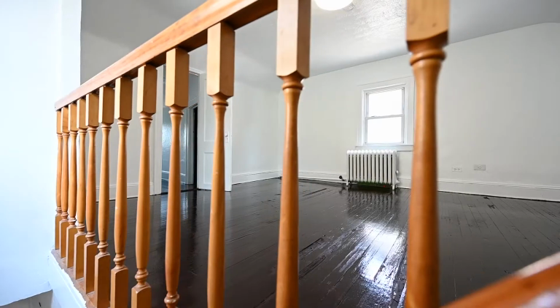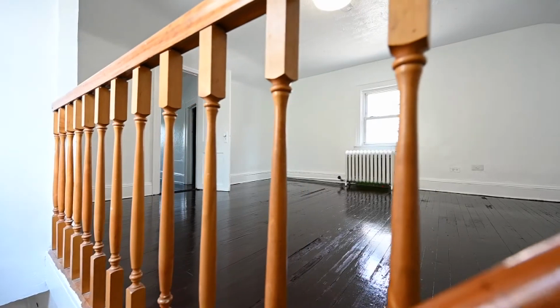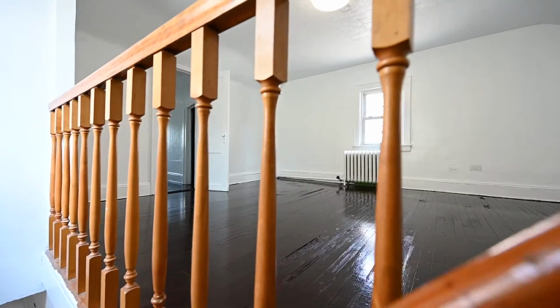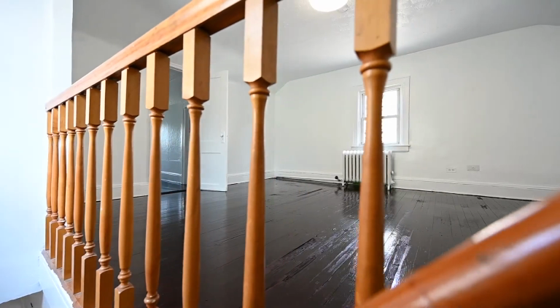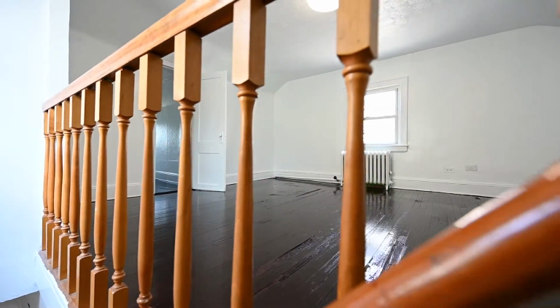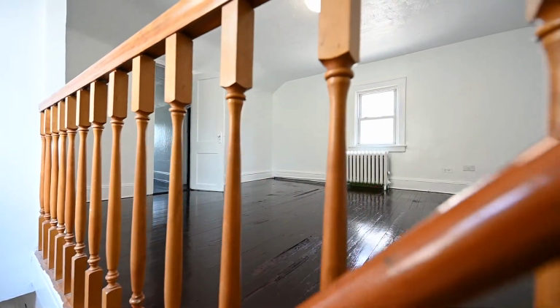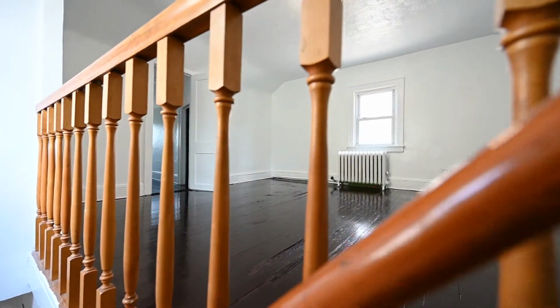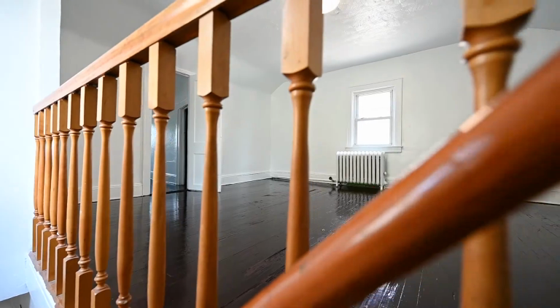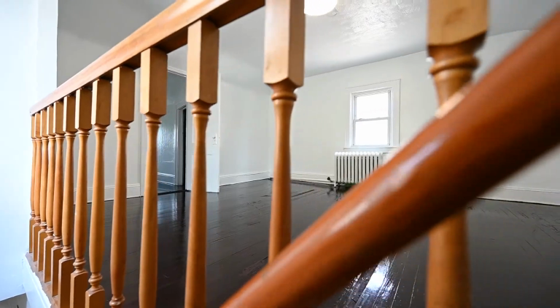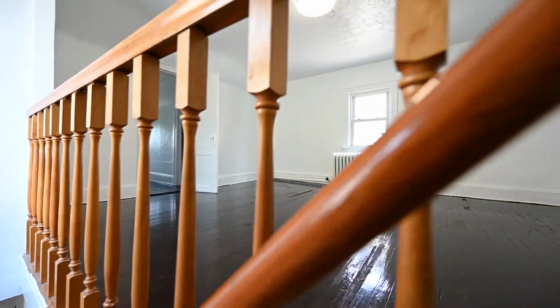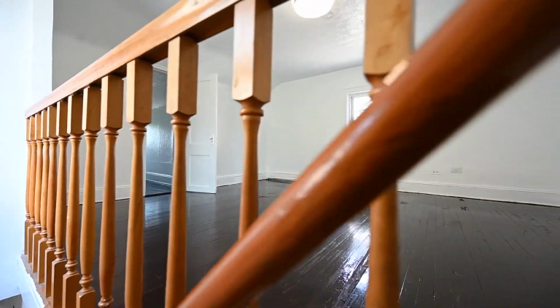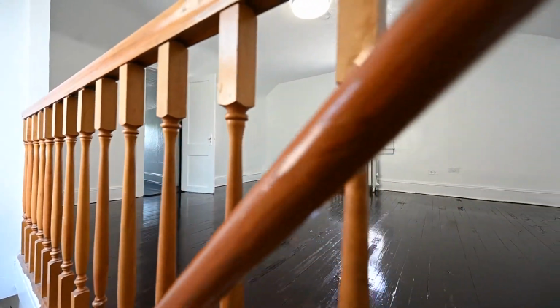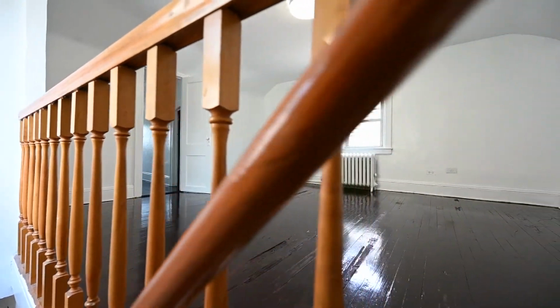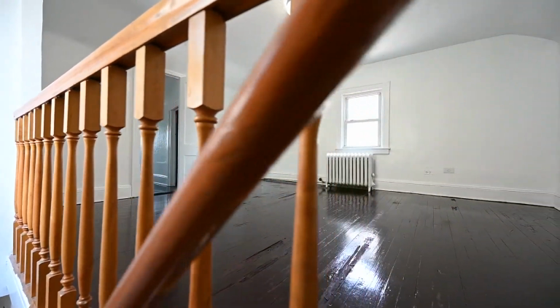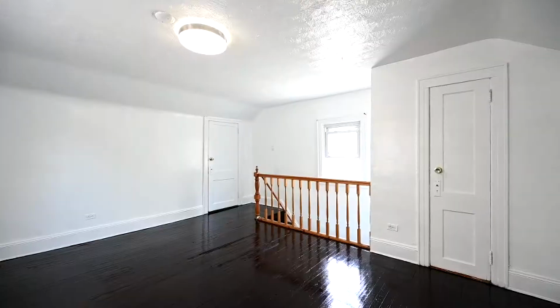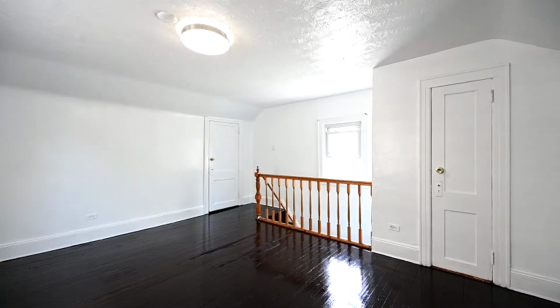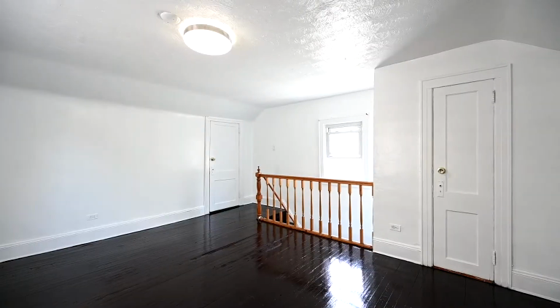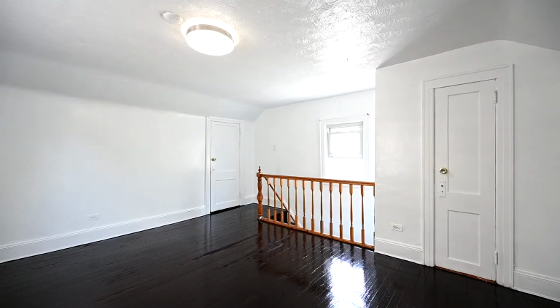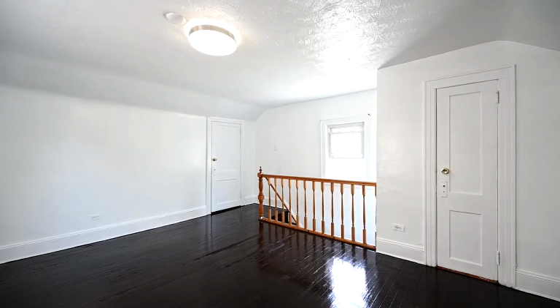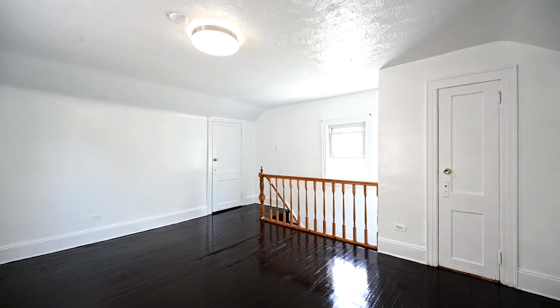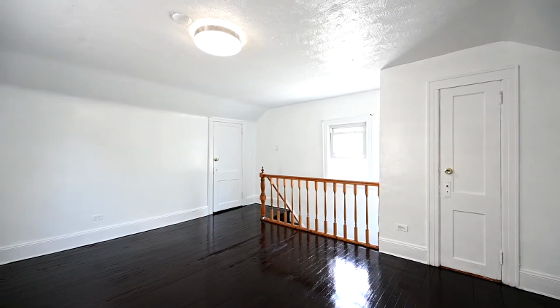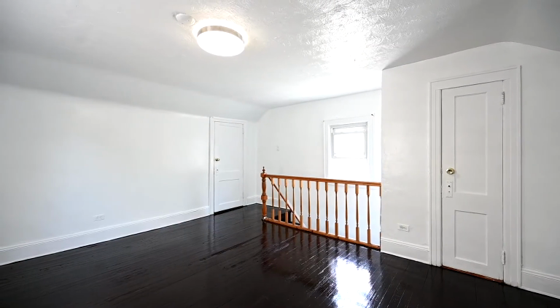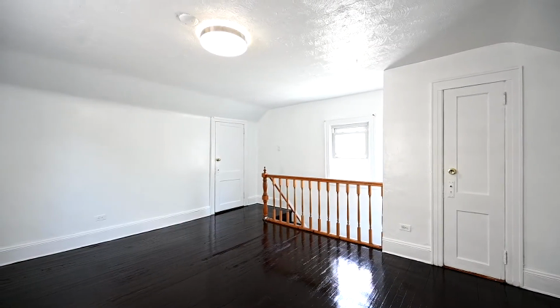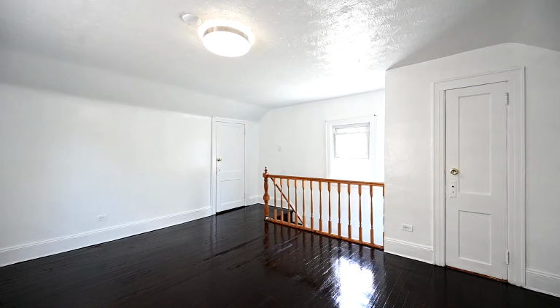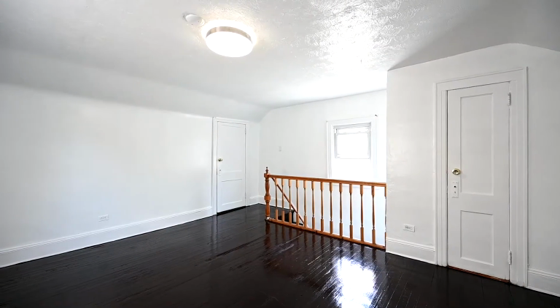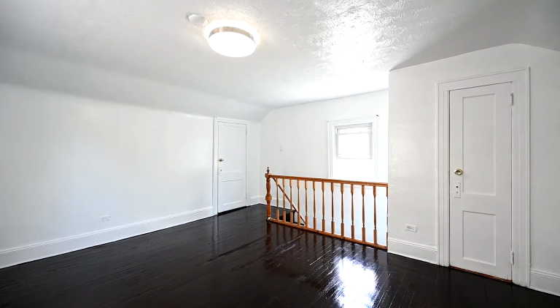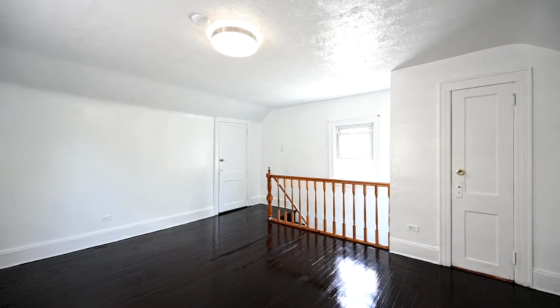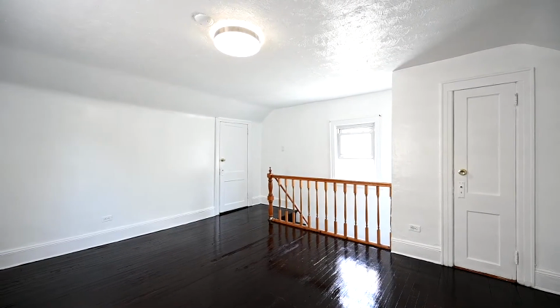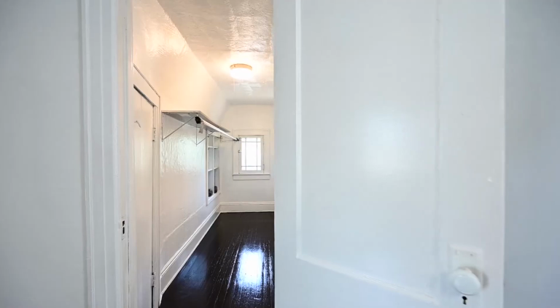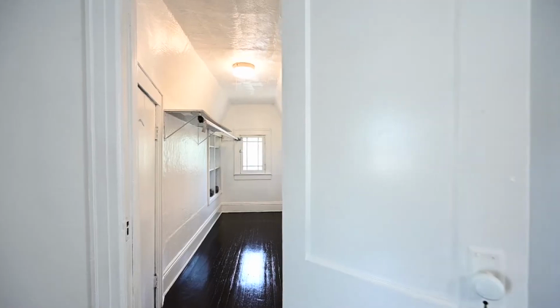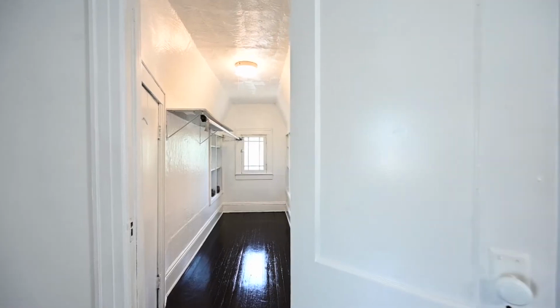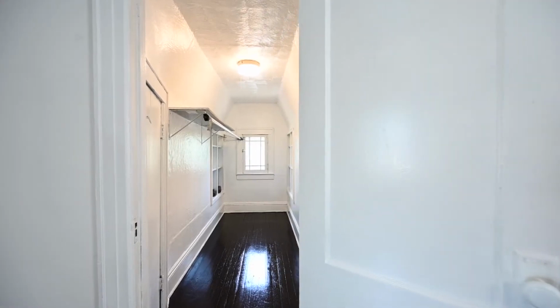My favorite part about the house is the full finished attic, which has a lot of potential.